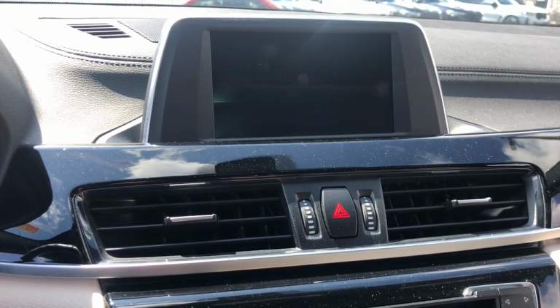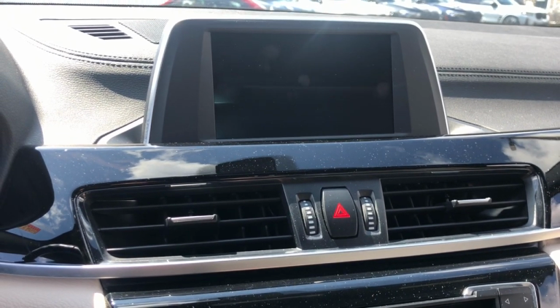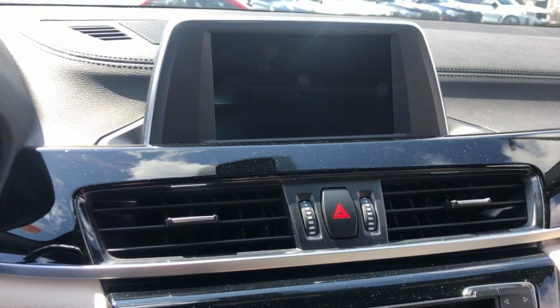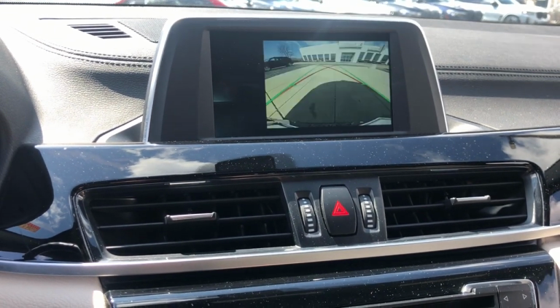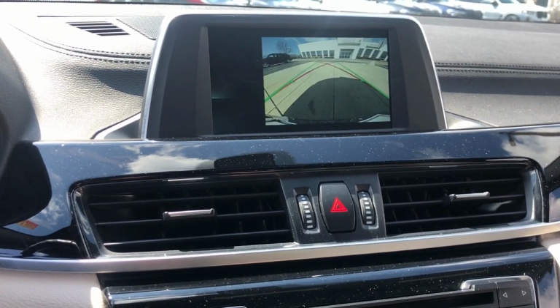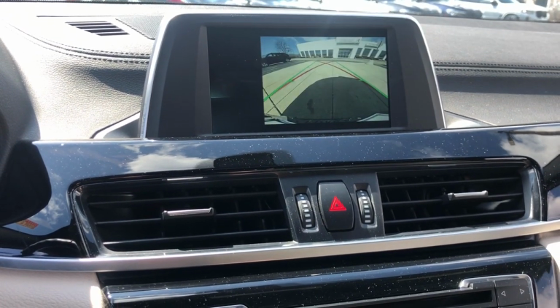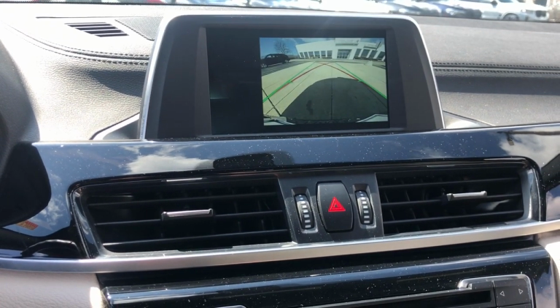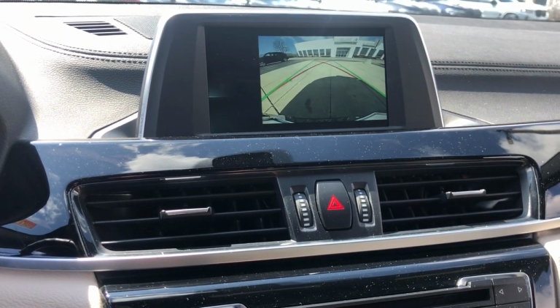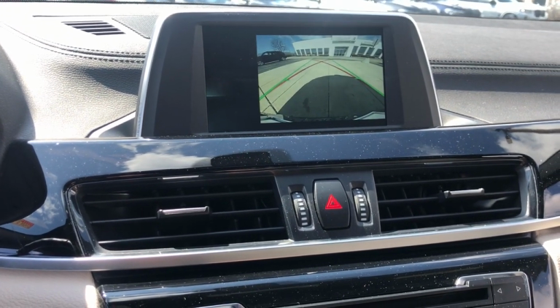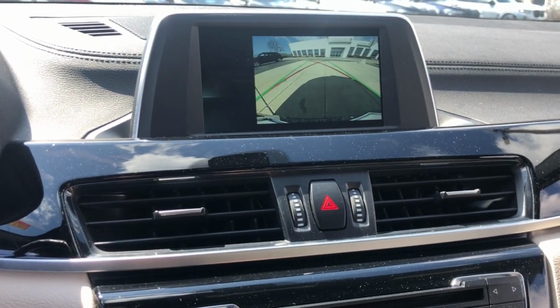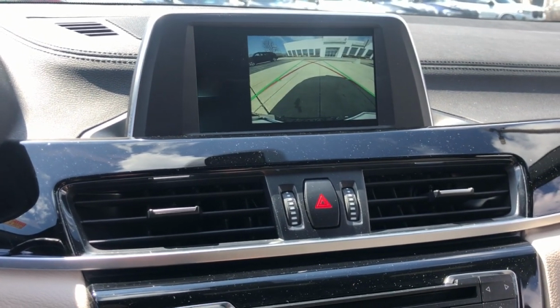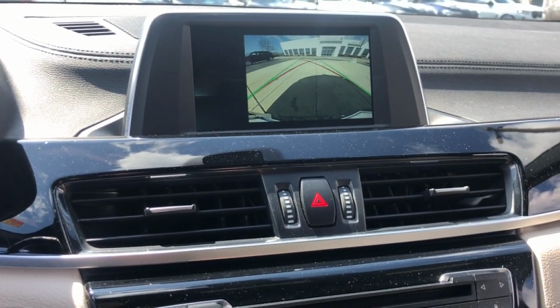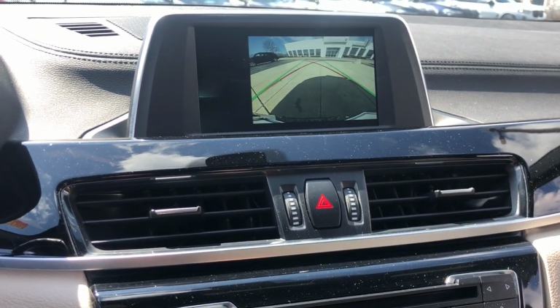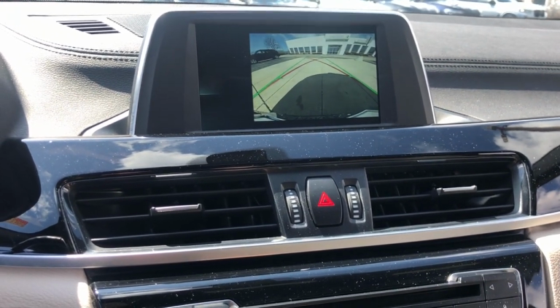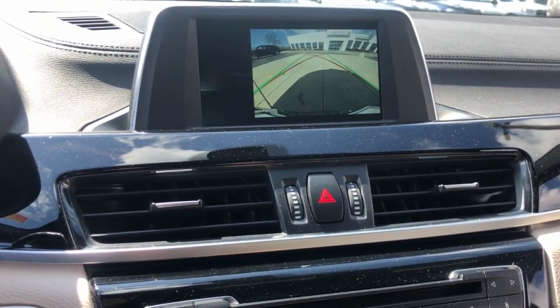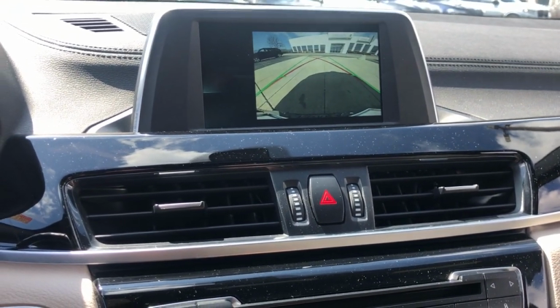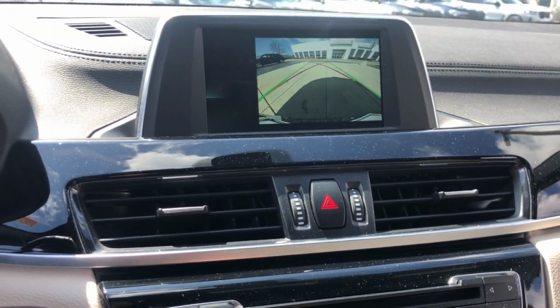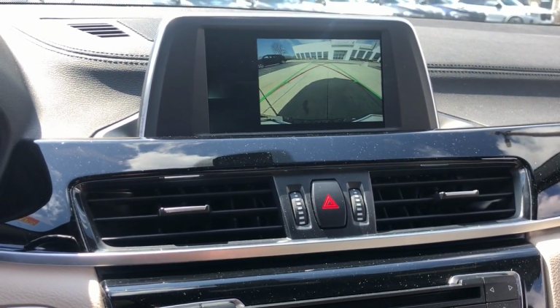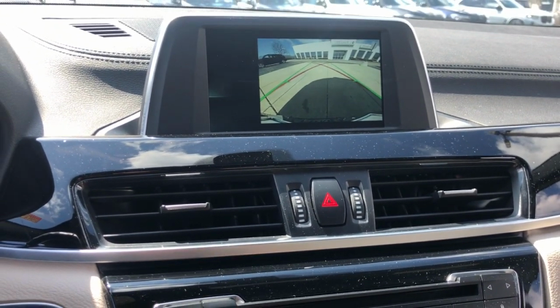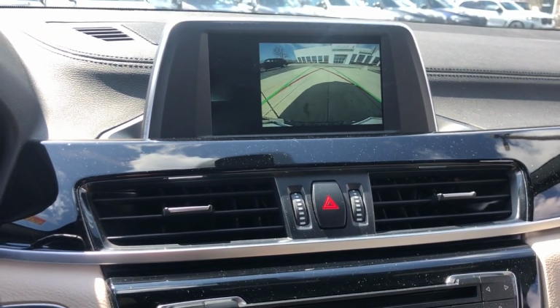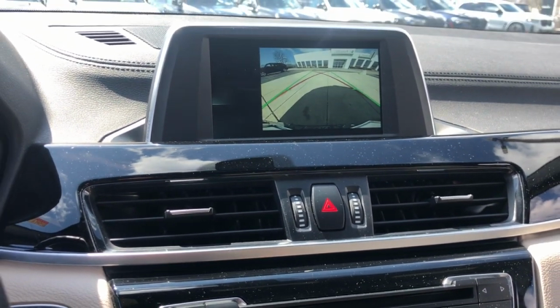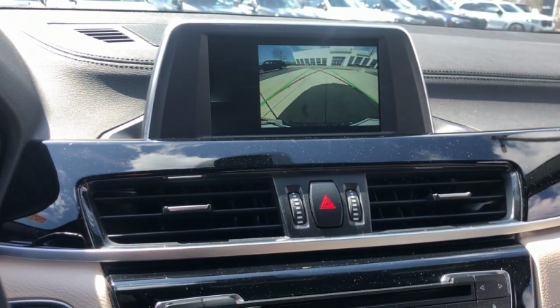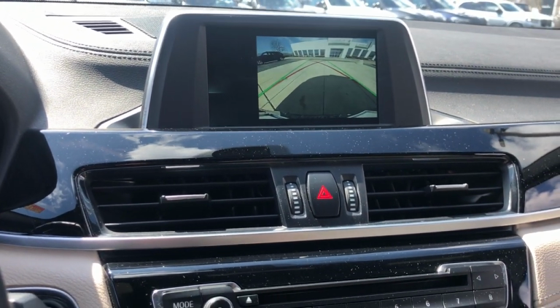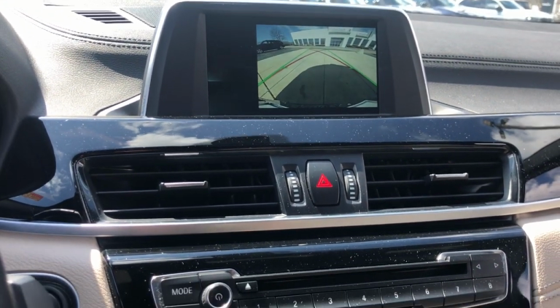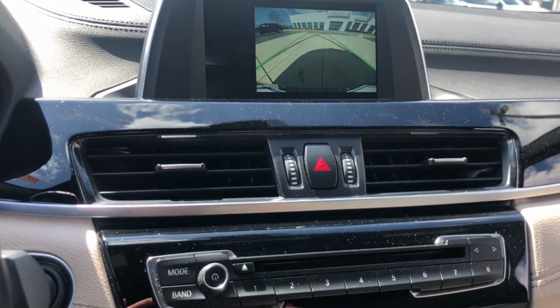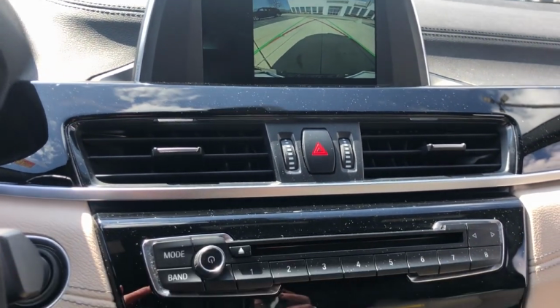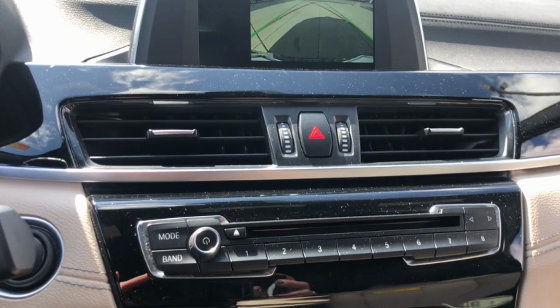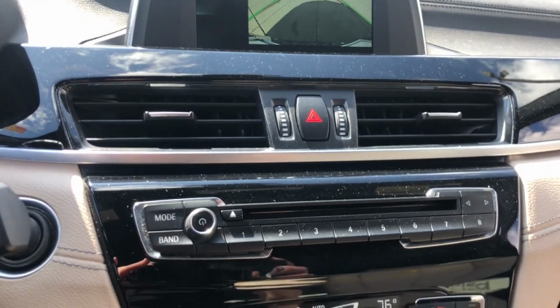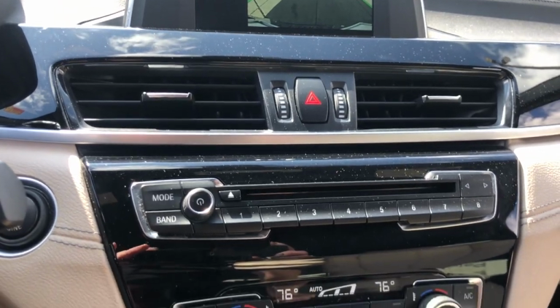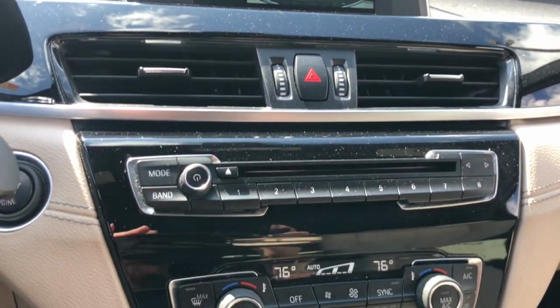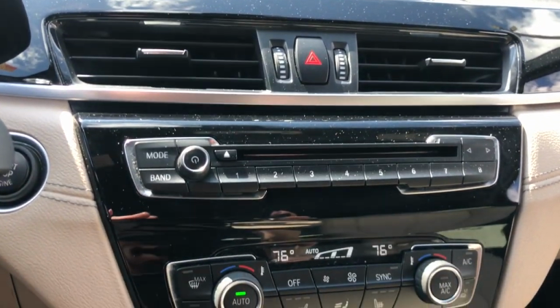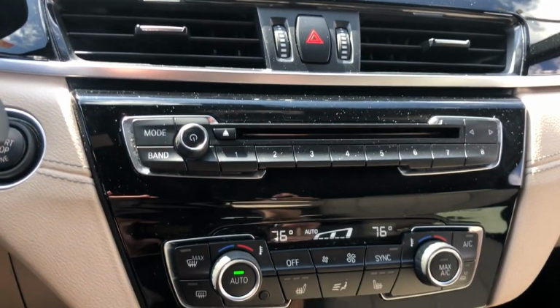Punch it up in the X2. Thrill to the intensity of a truly bold ride.